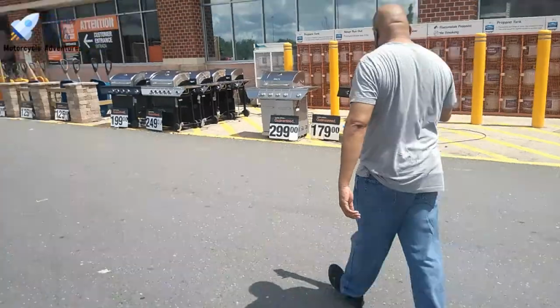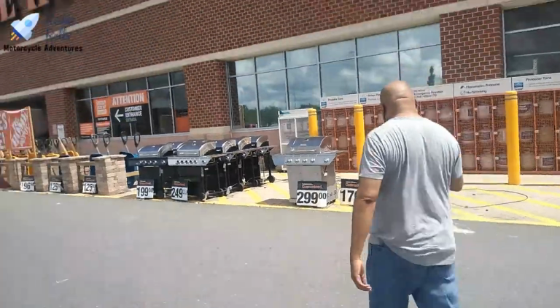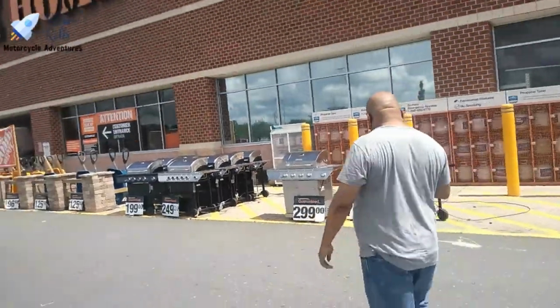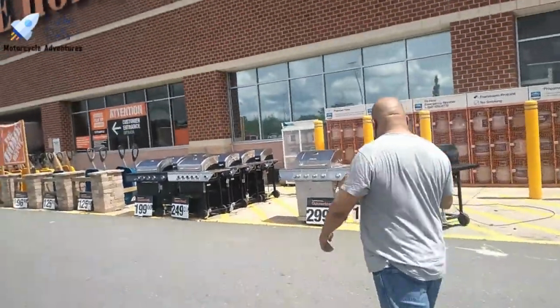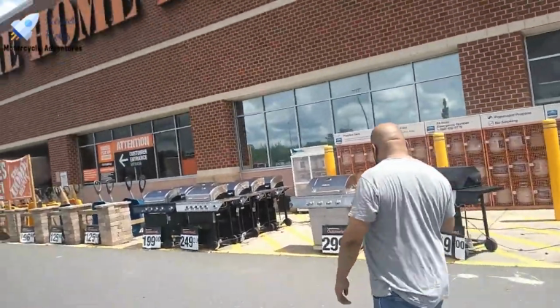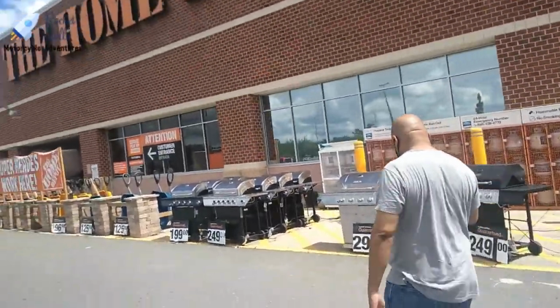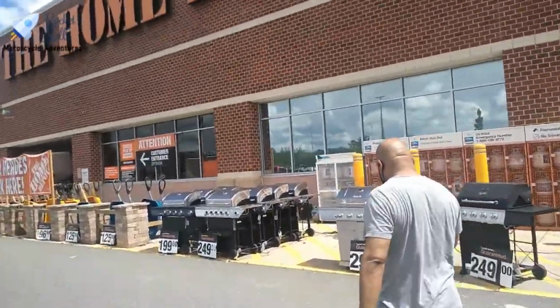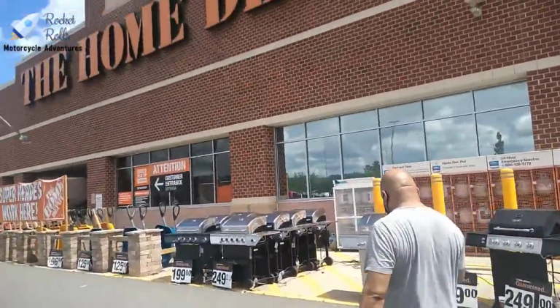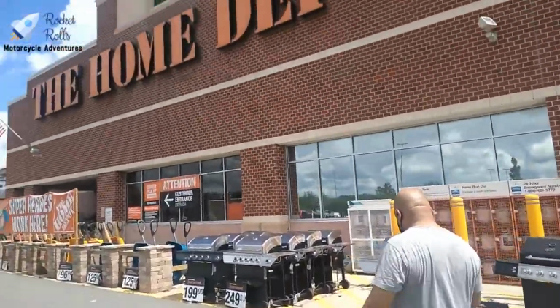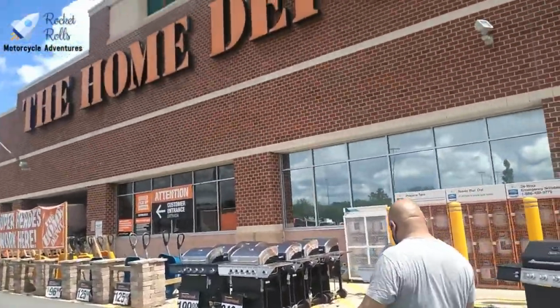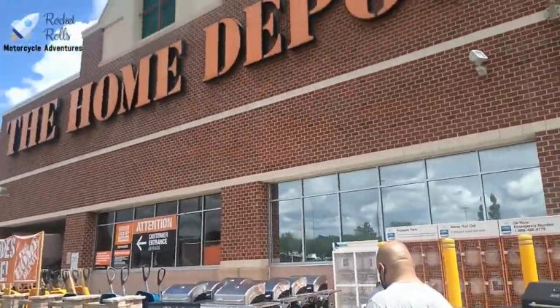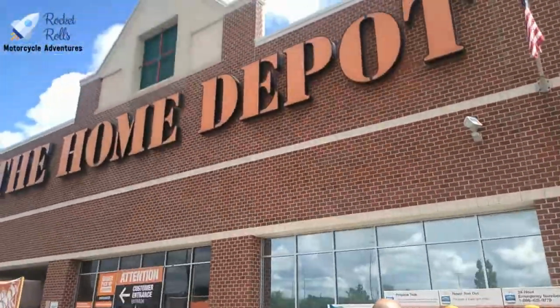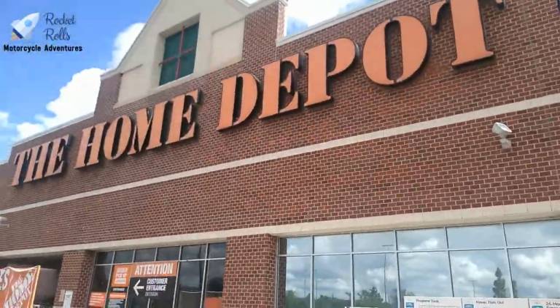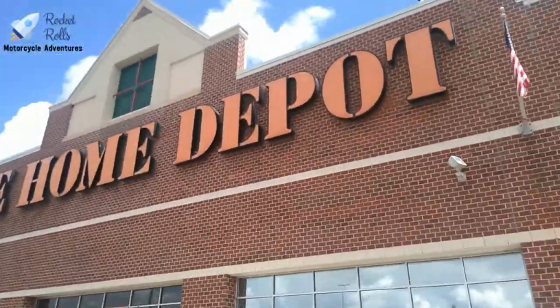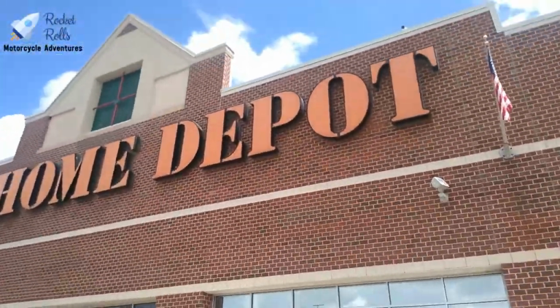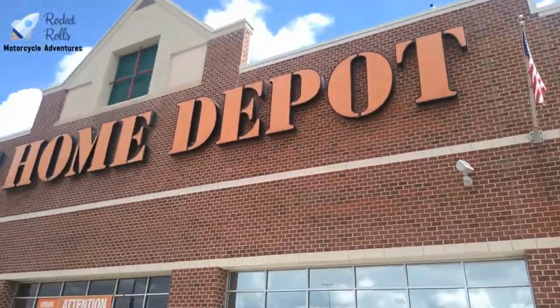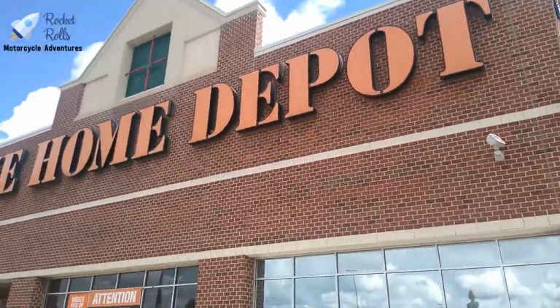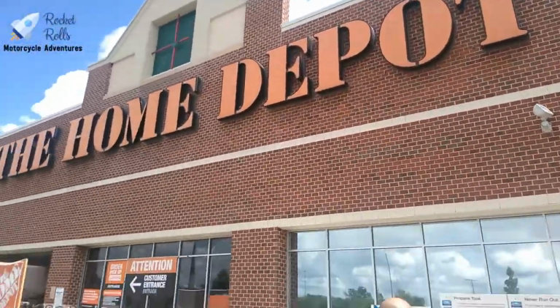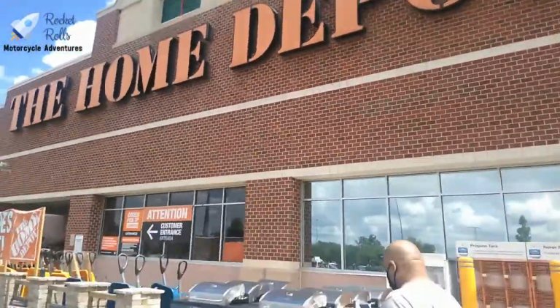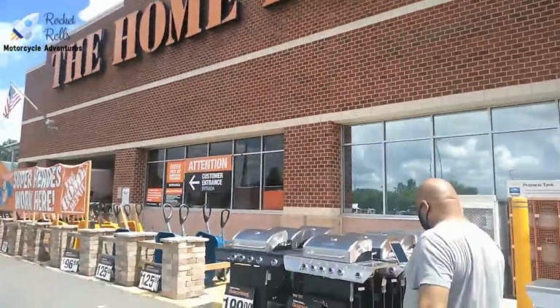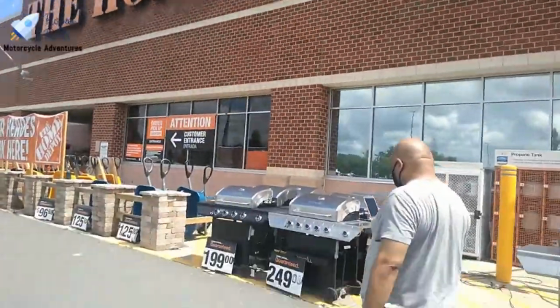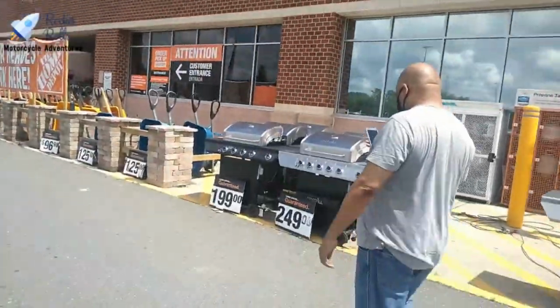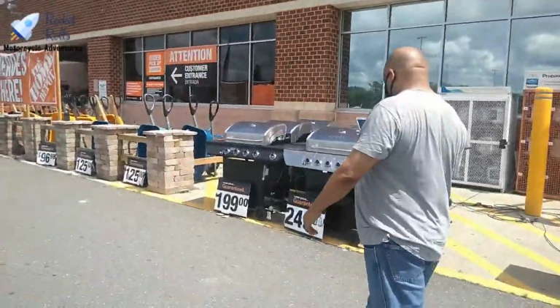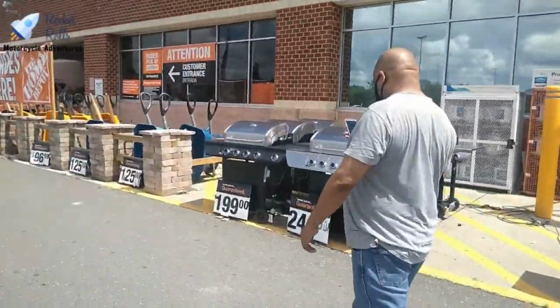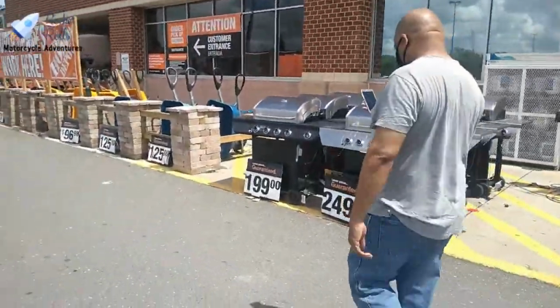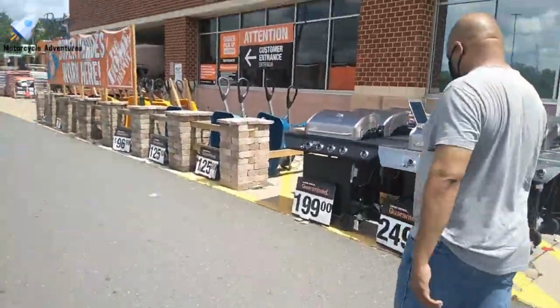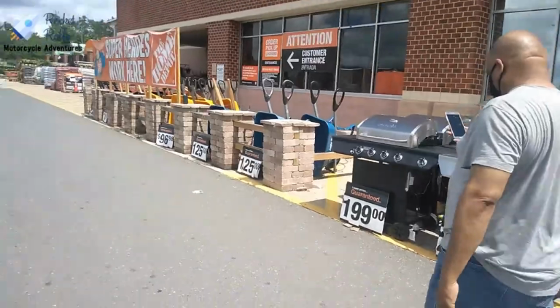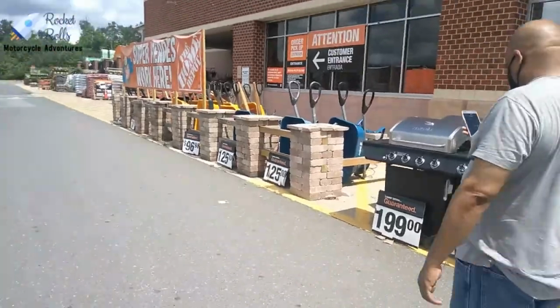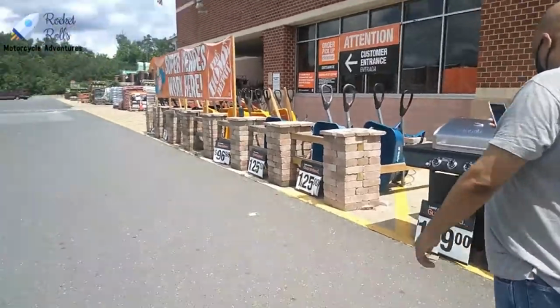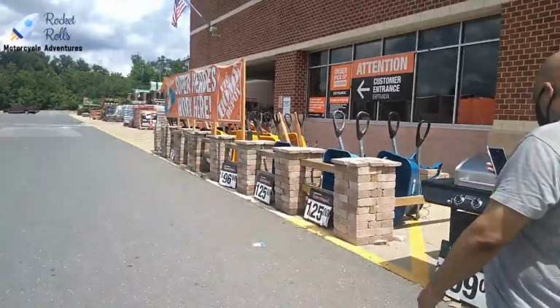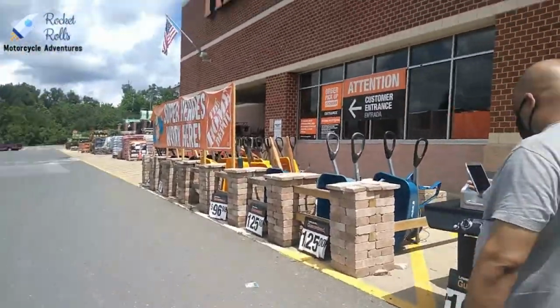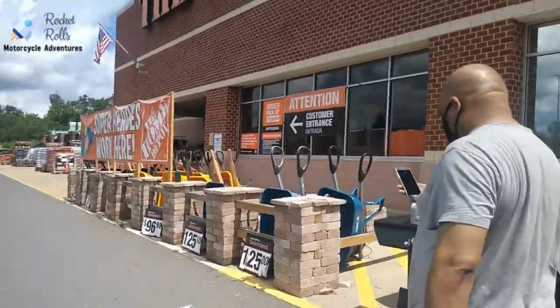Okay guys, we're at Home Depot to get the hexagonal socket.